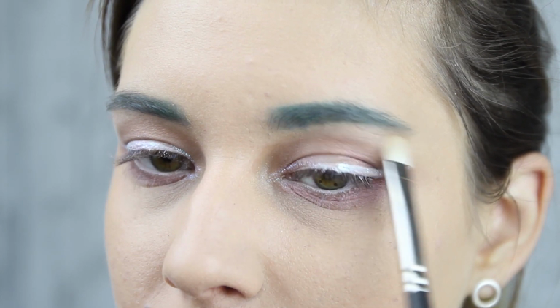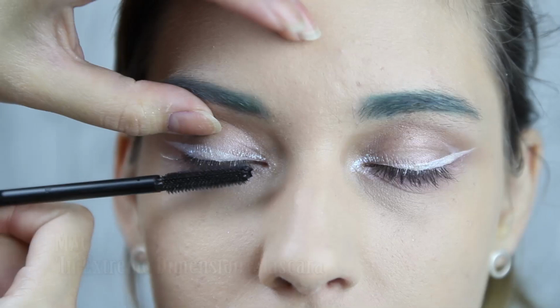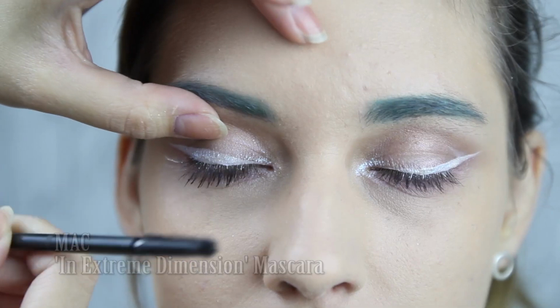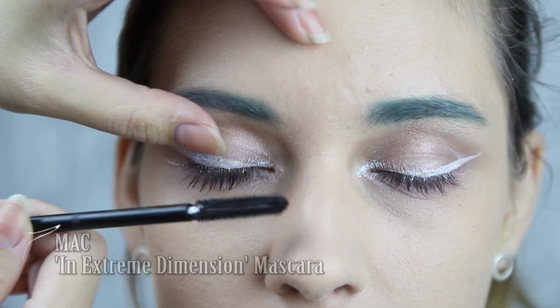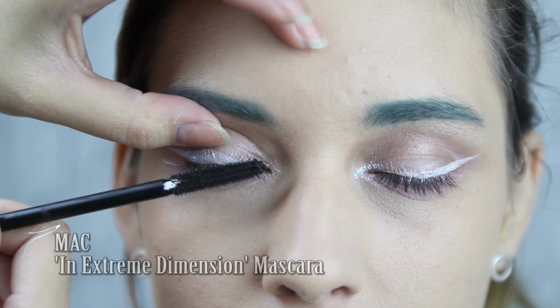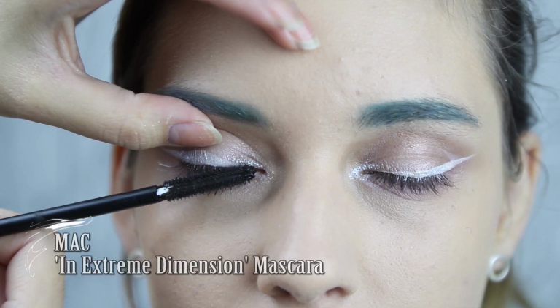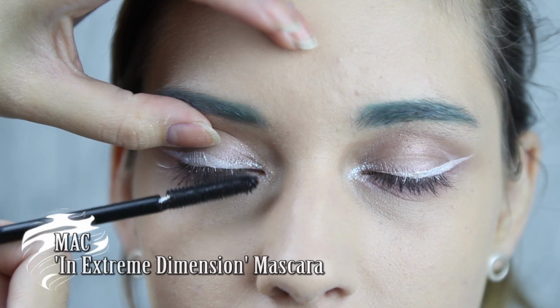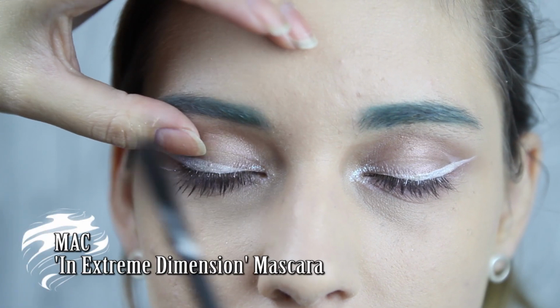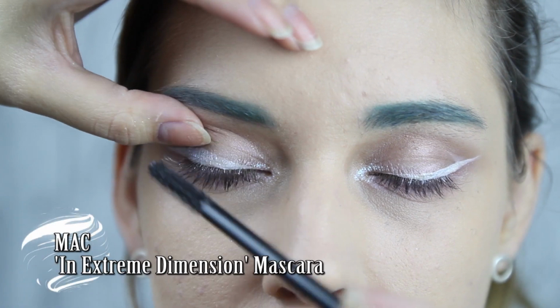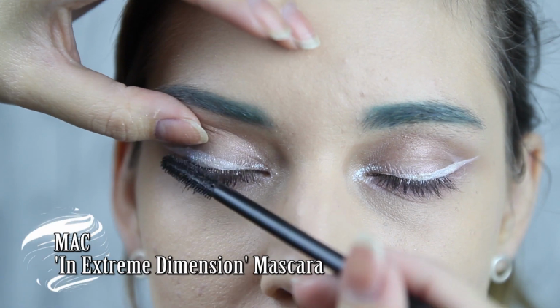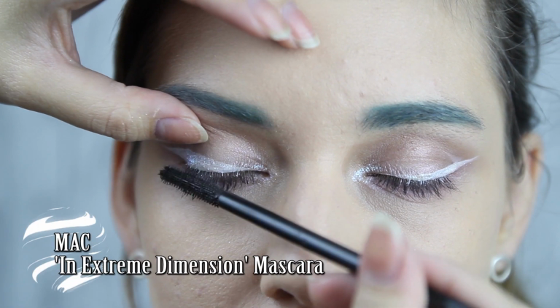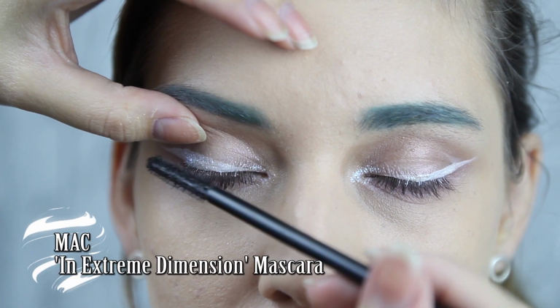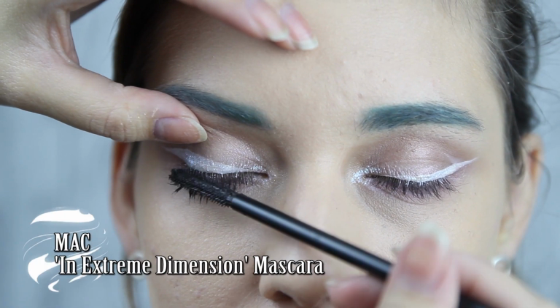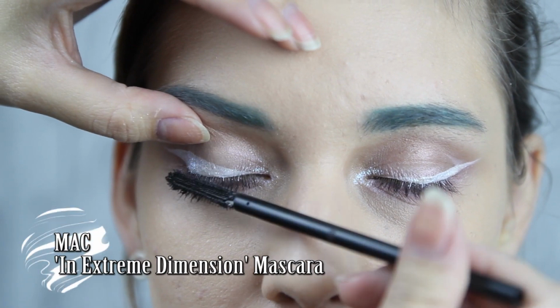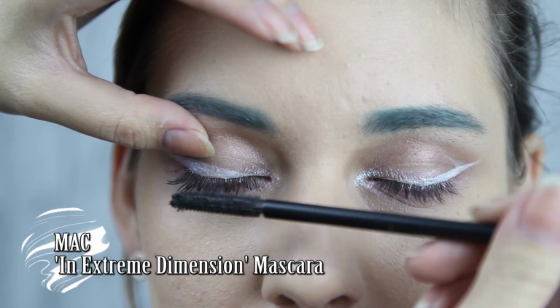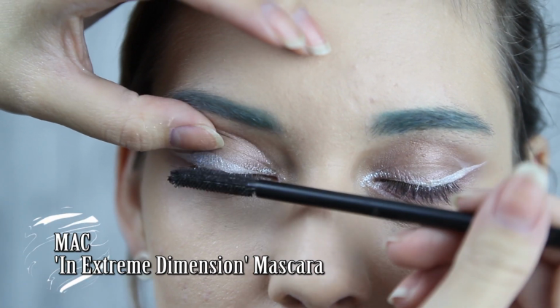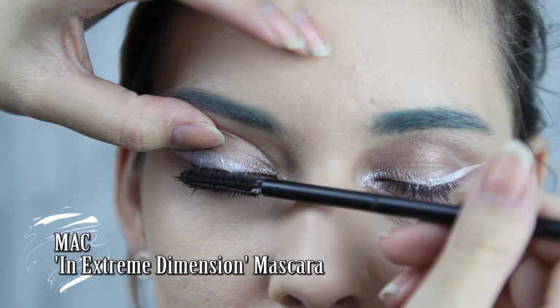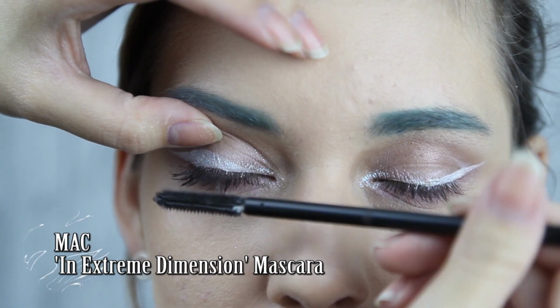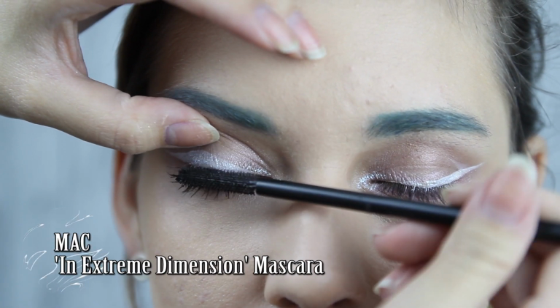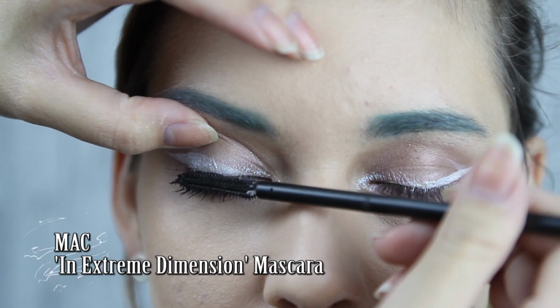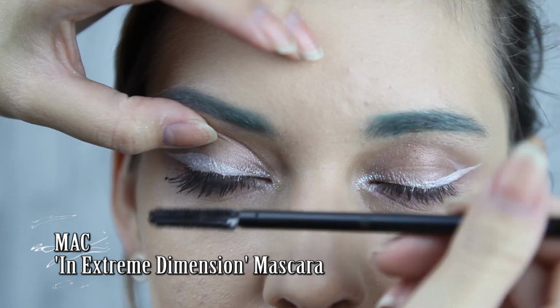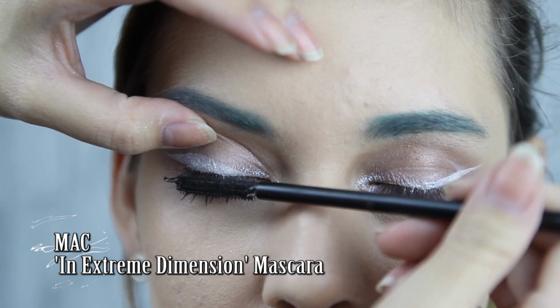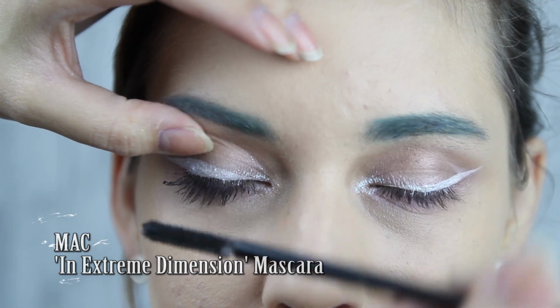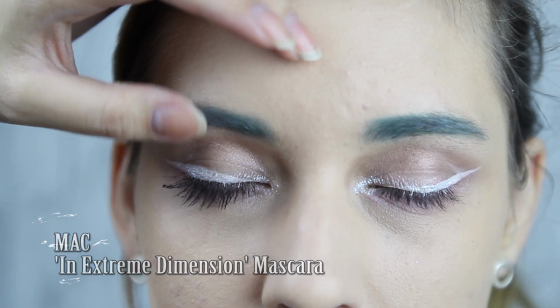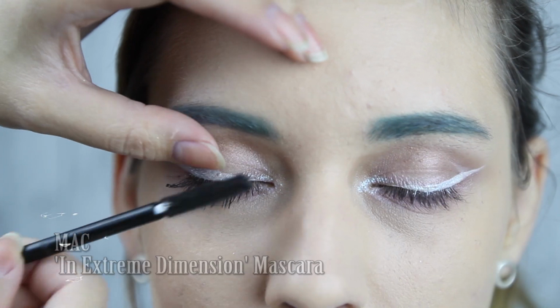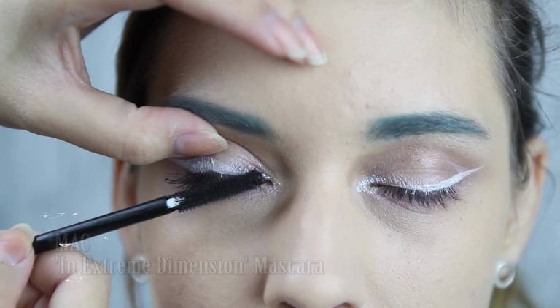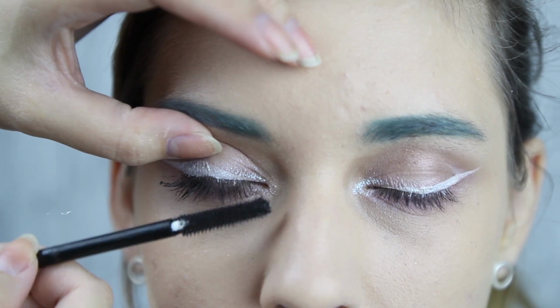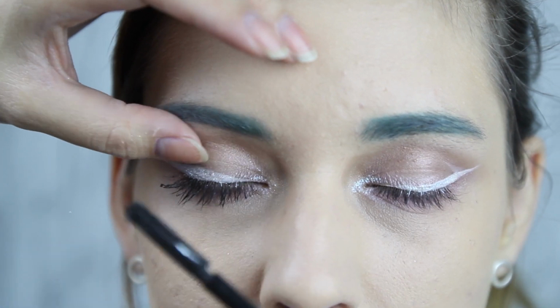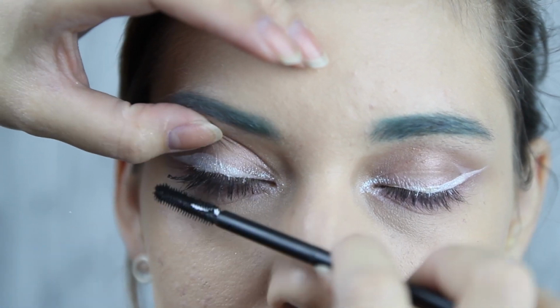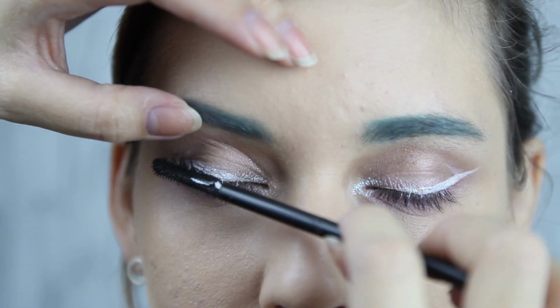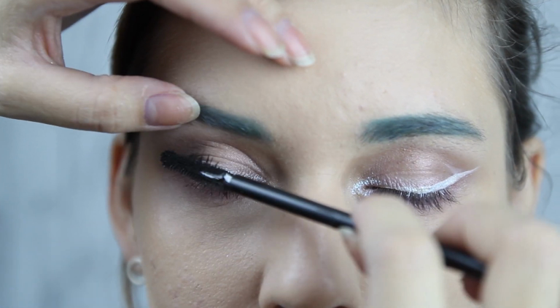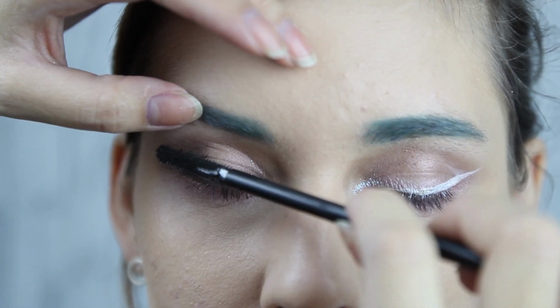Then it's time for mascara. Use a good mascara to get a nice volume to your lashes.